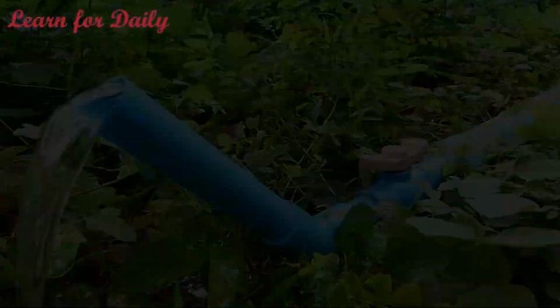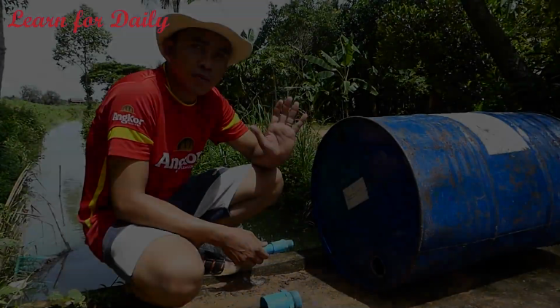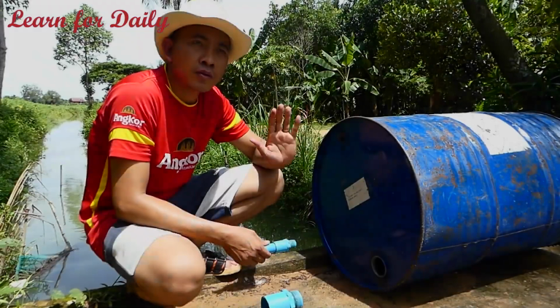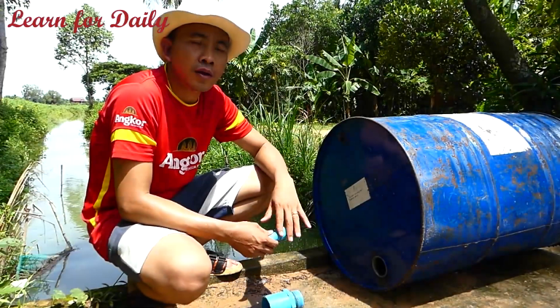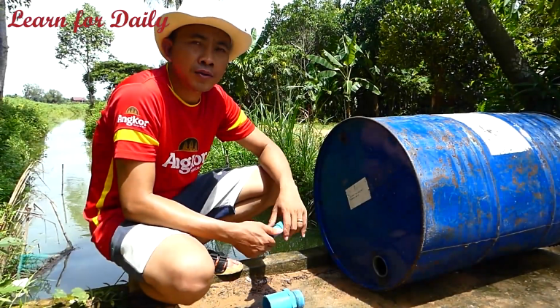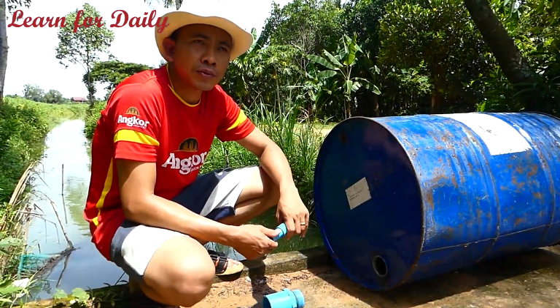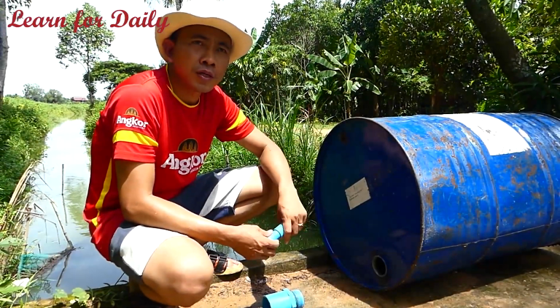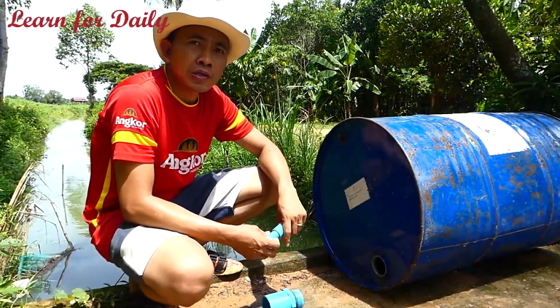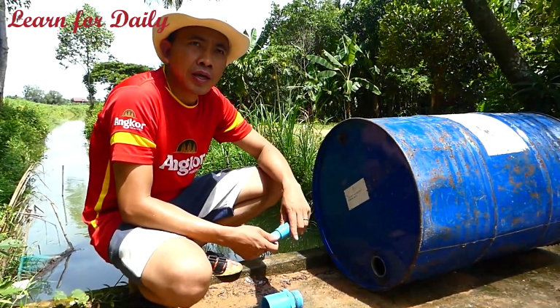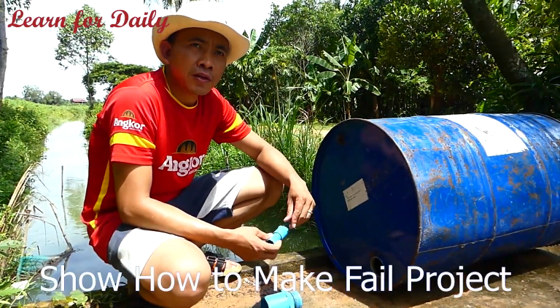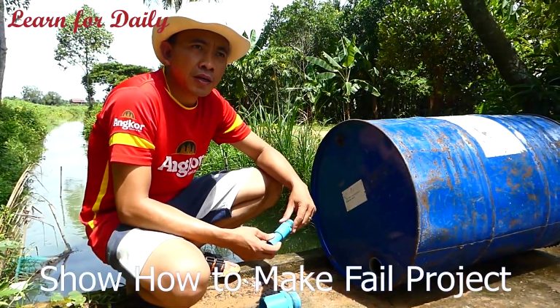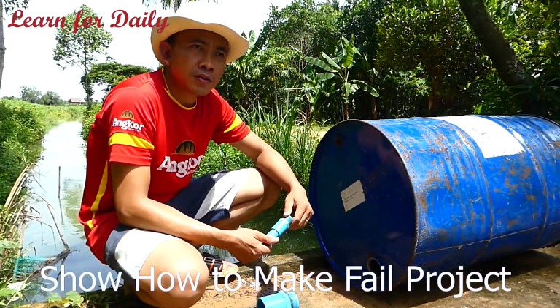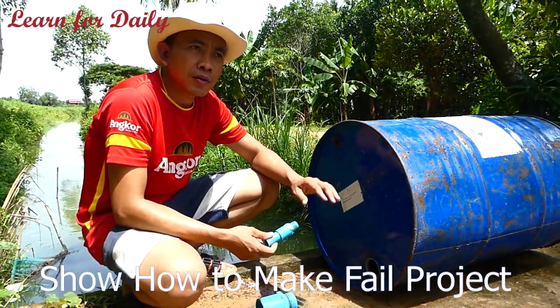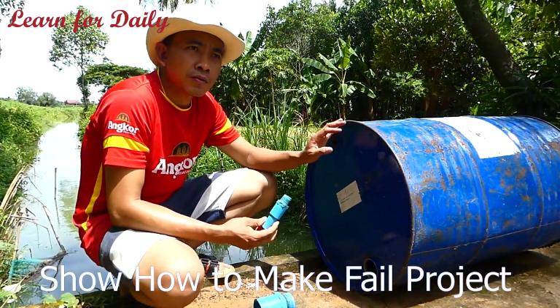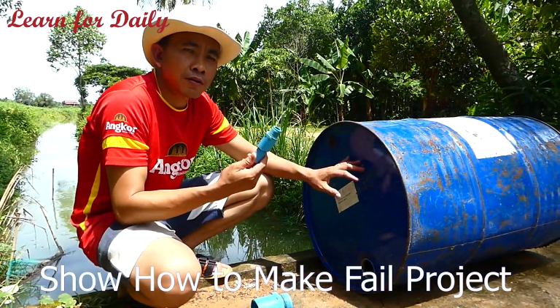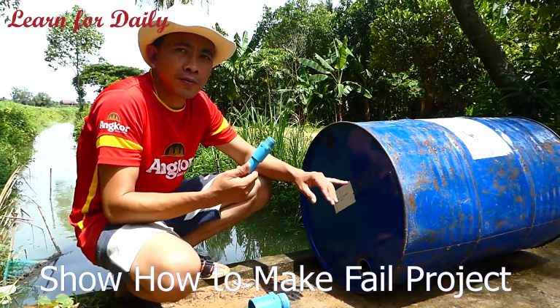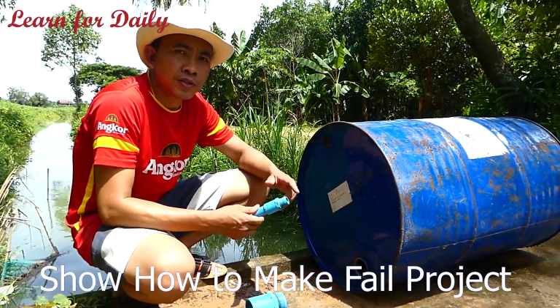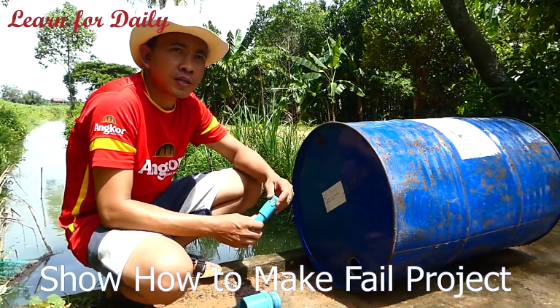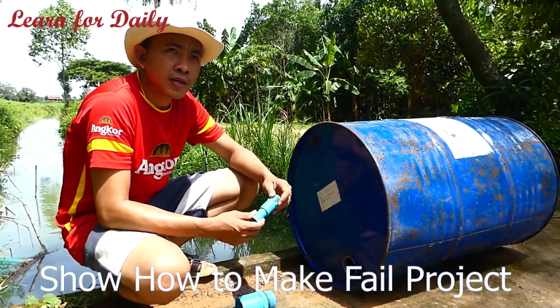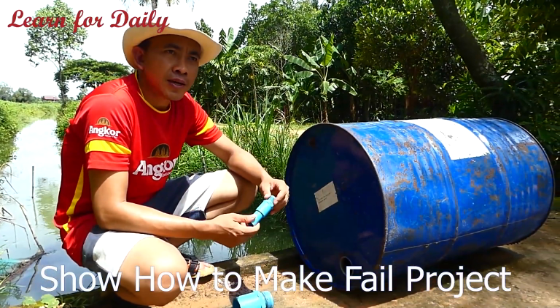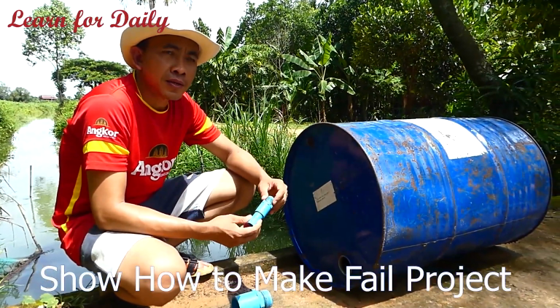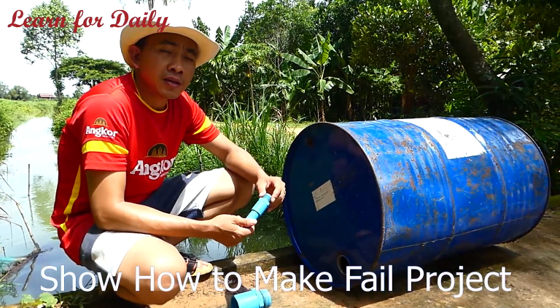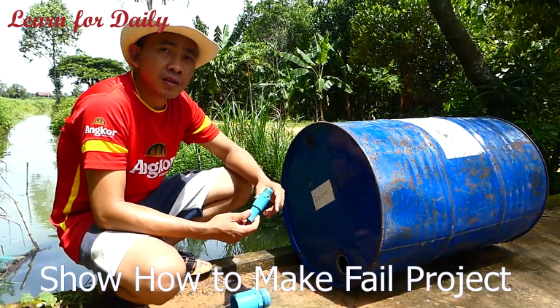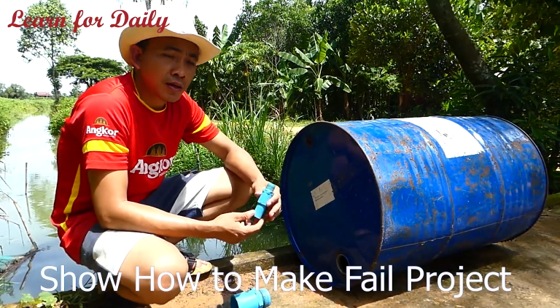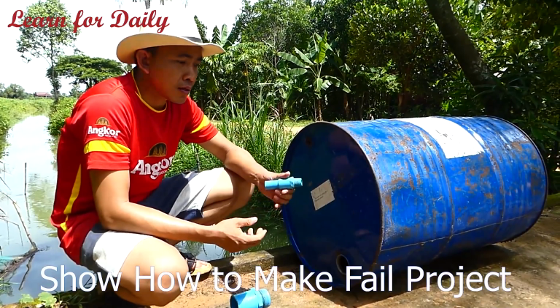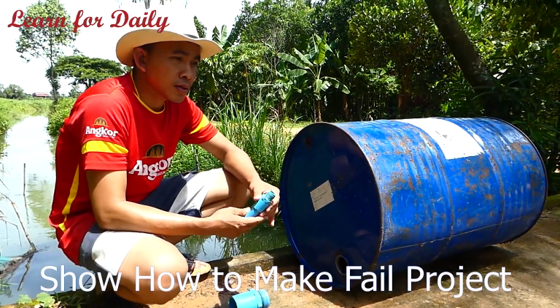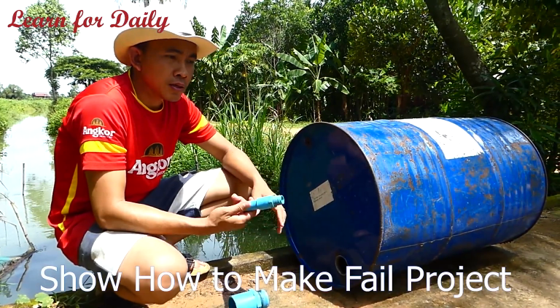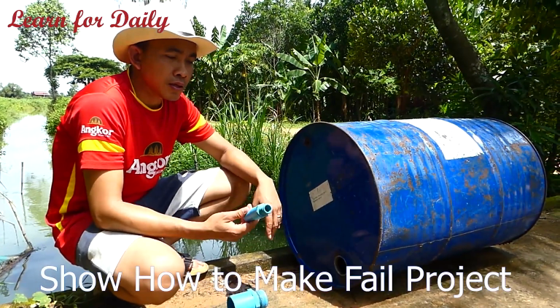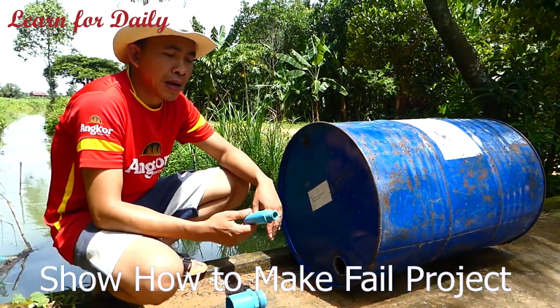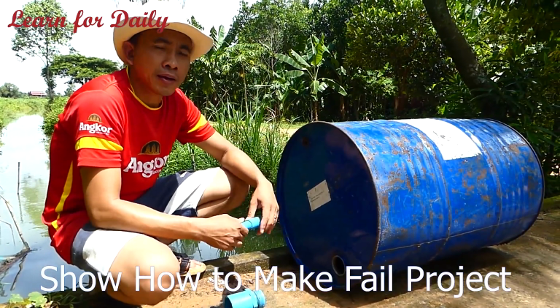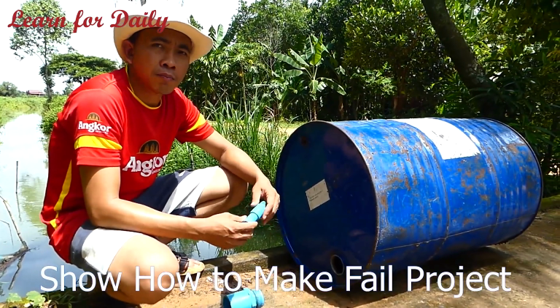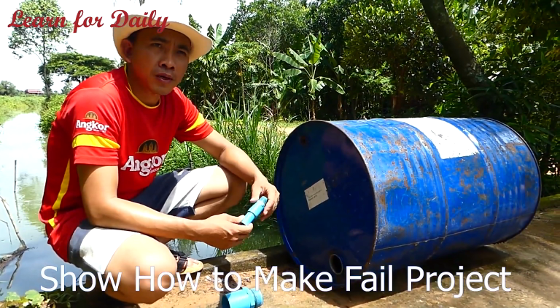Hello all of you. Today I will show one type of project where we install a pipe not properly.